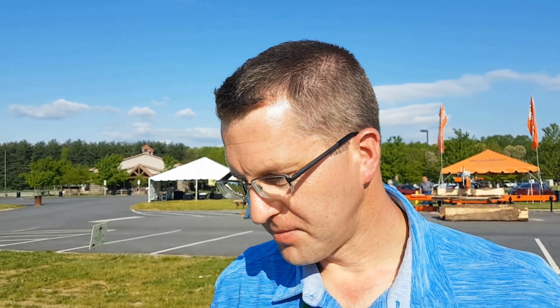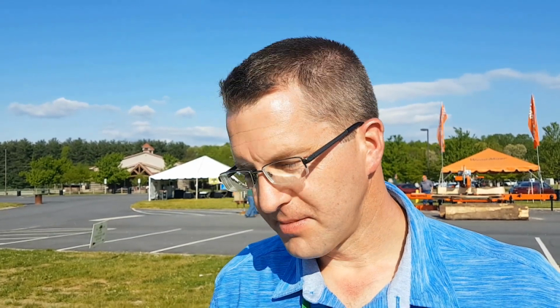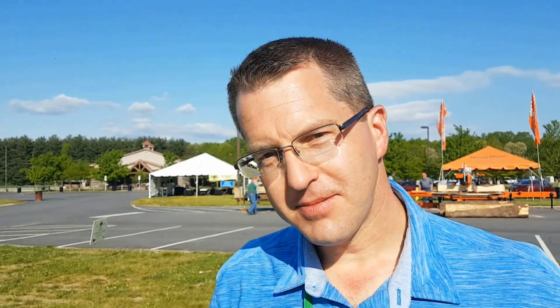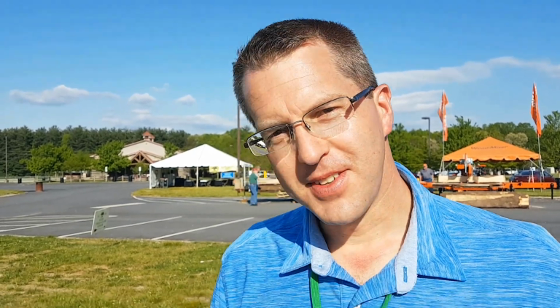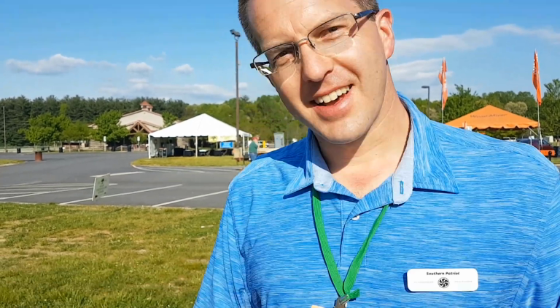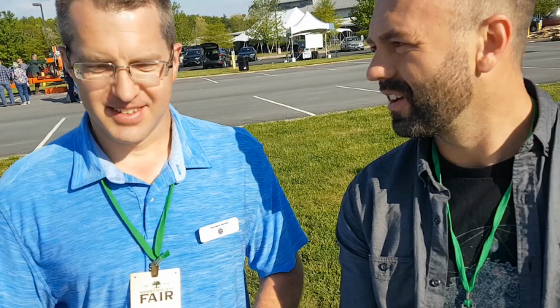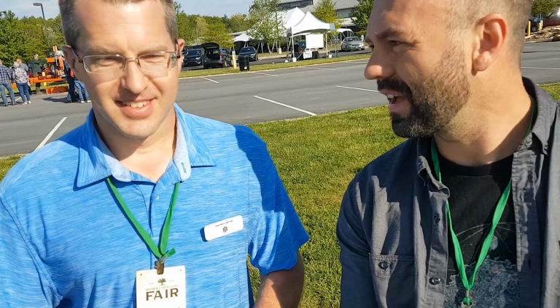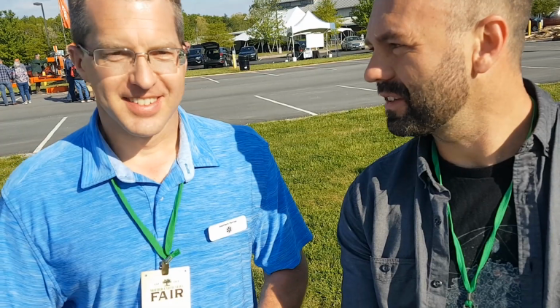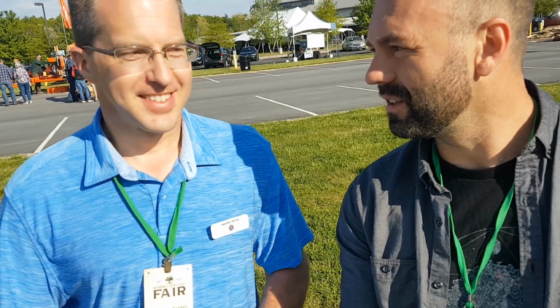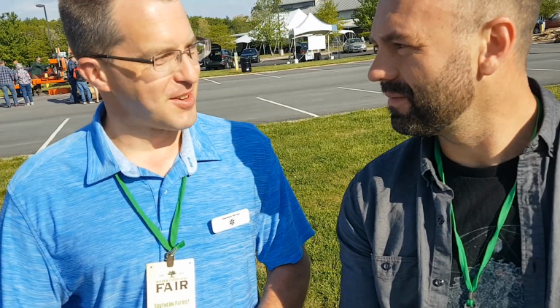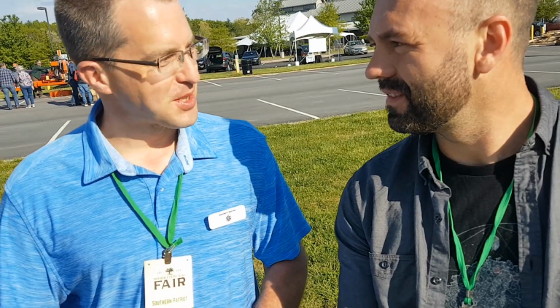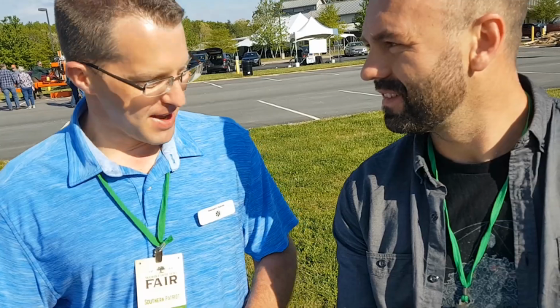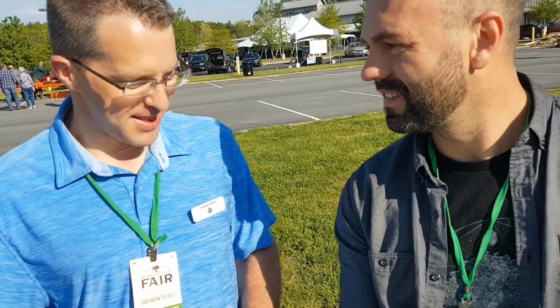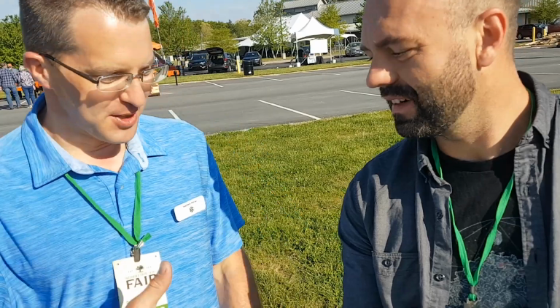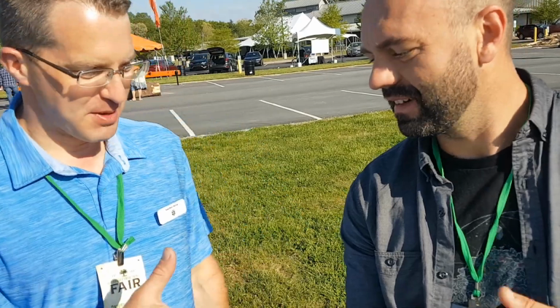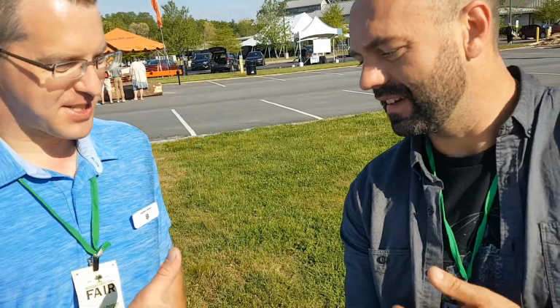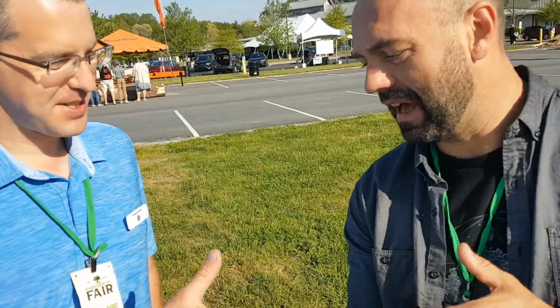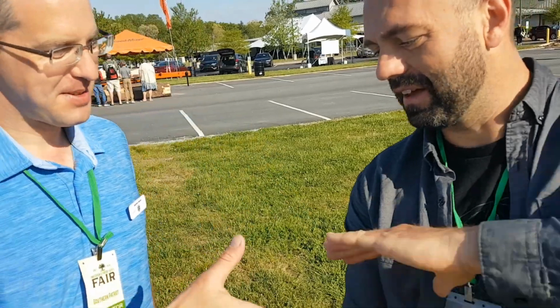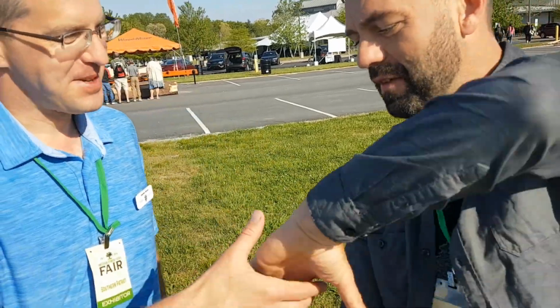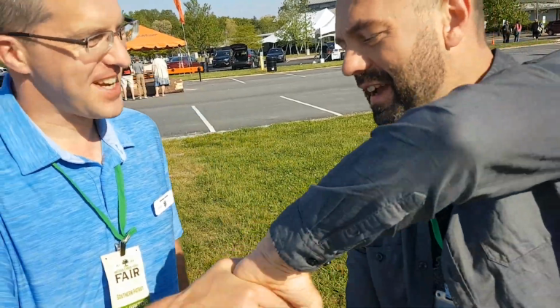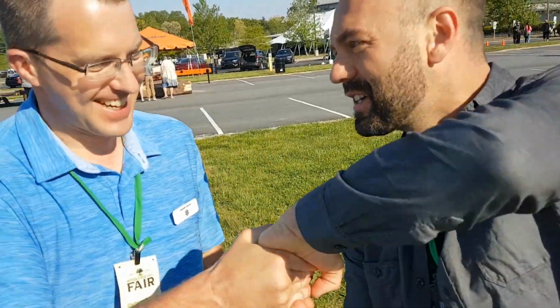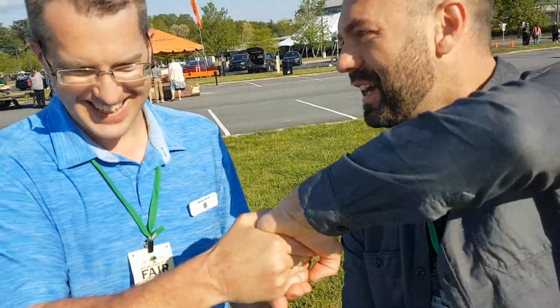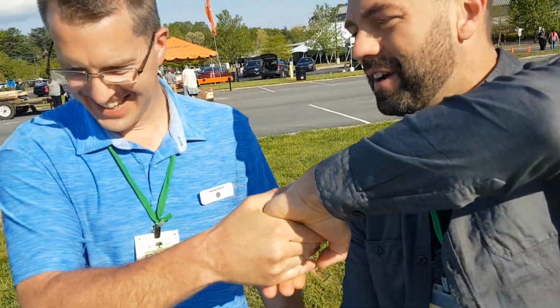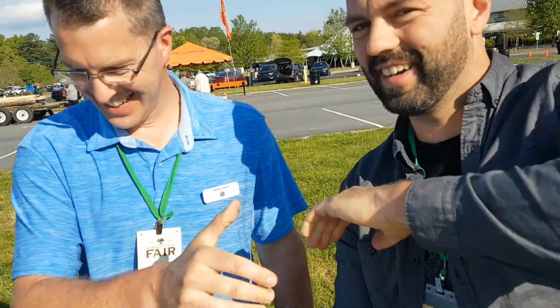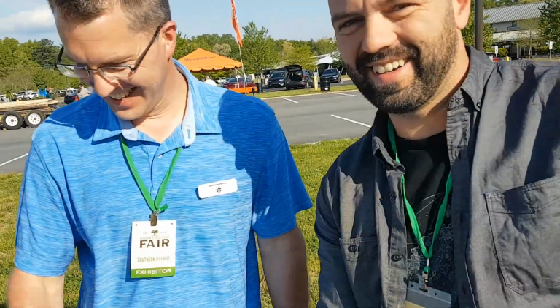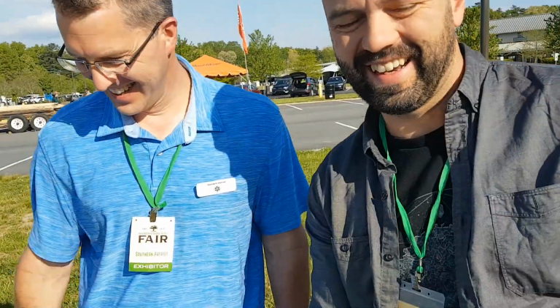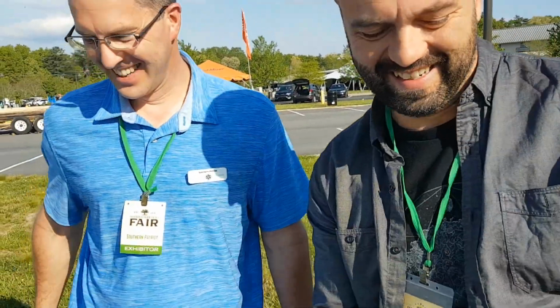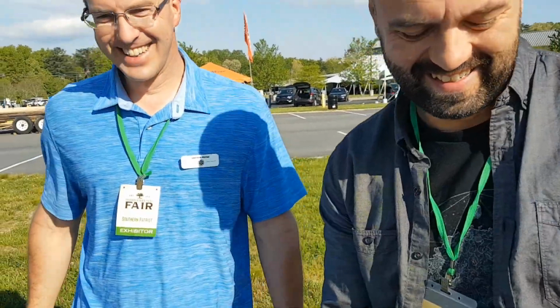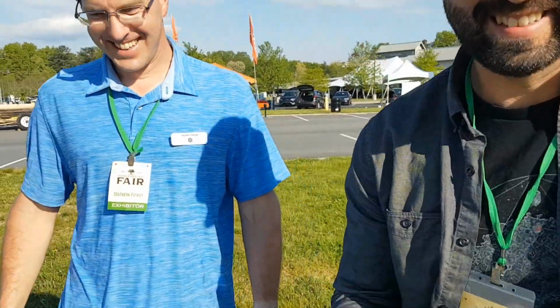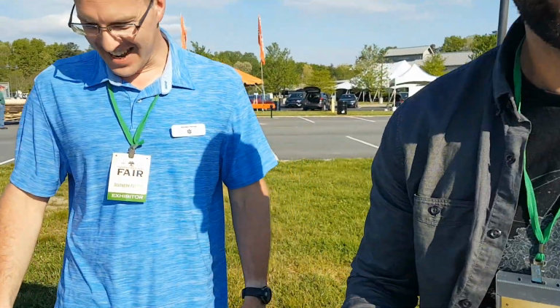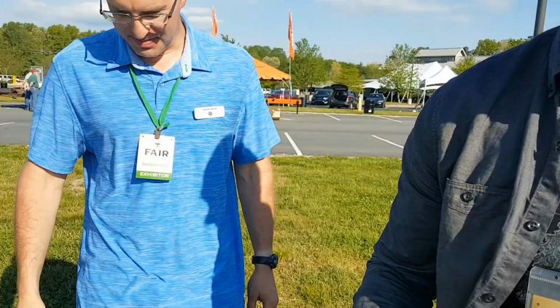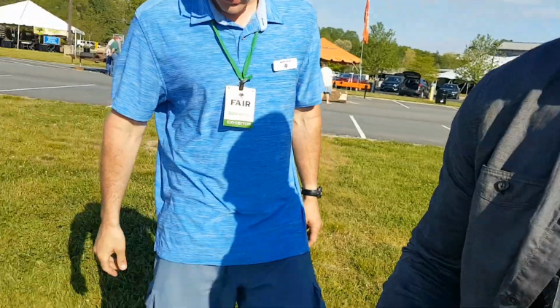Awesome. Thanks, Tim. Thank you so much, I appreciate it. Thanks, man.